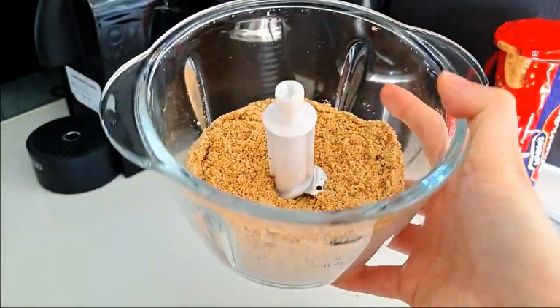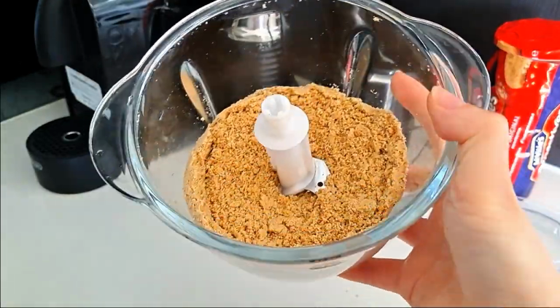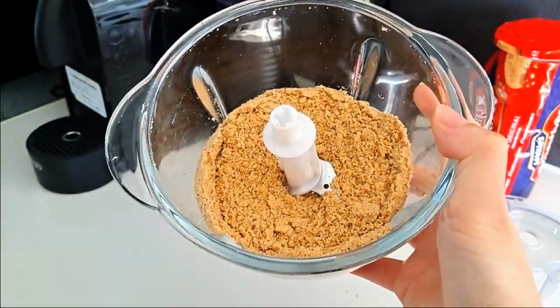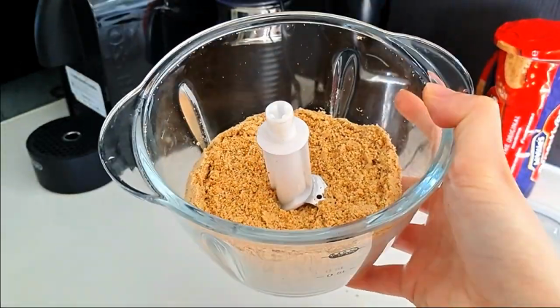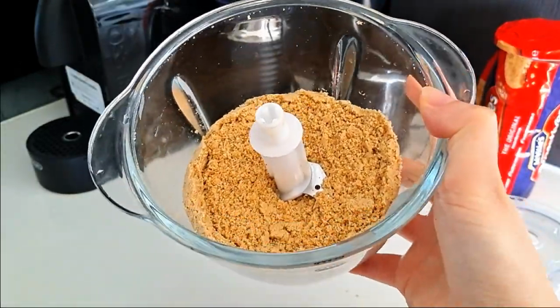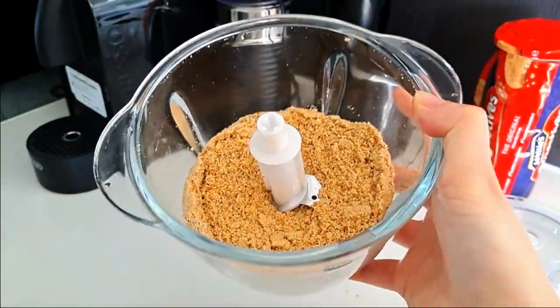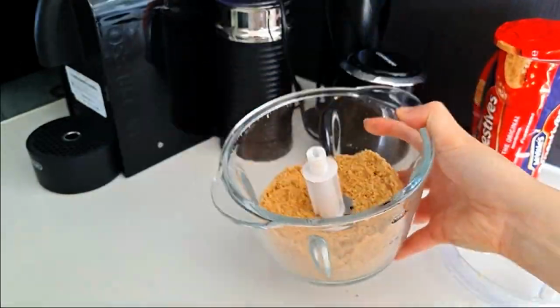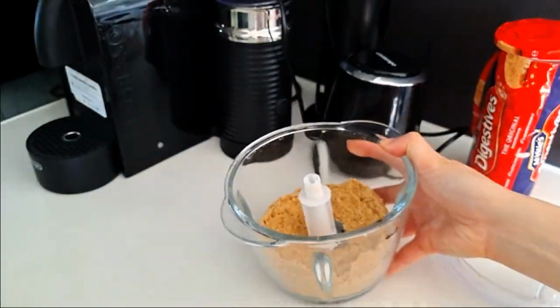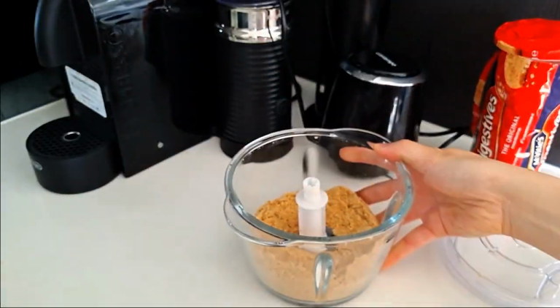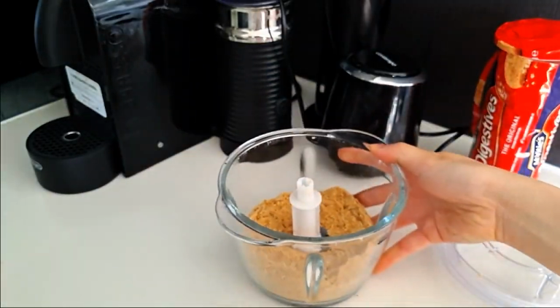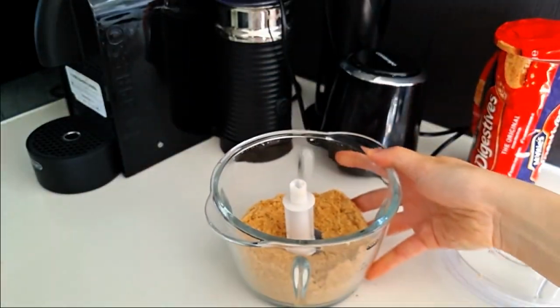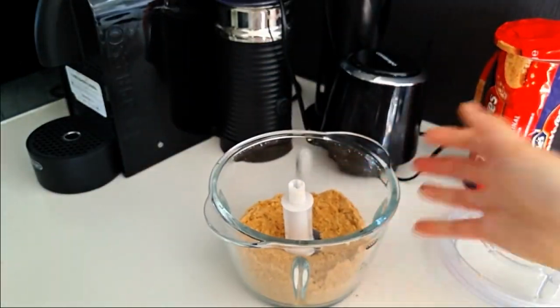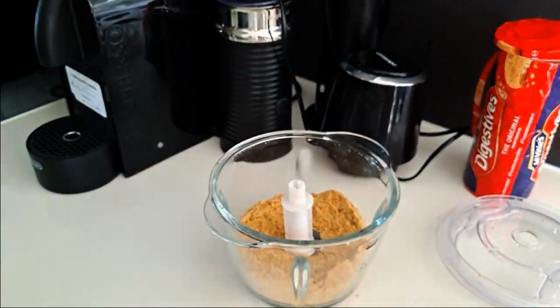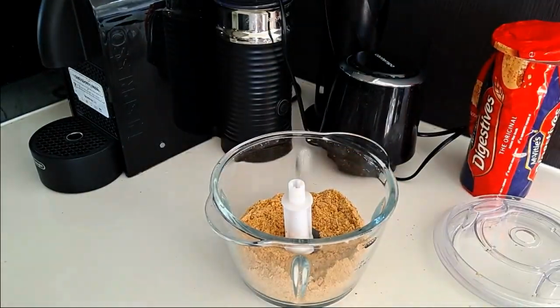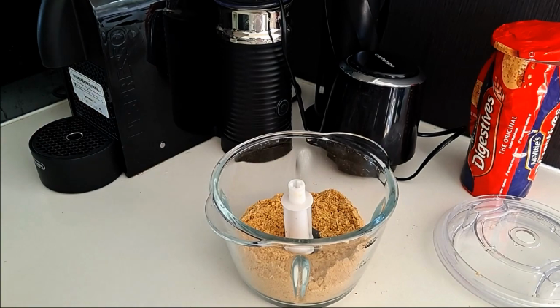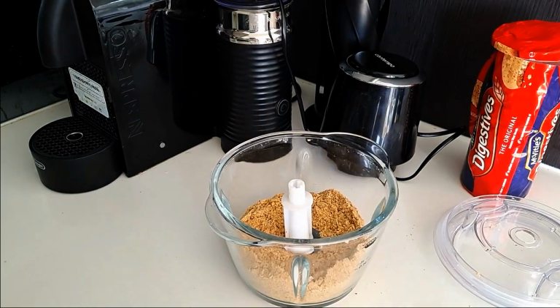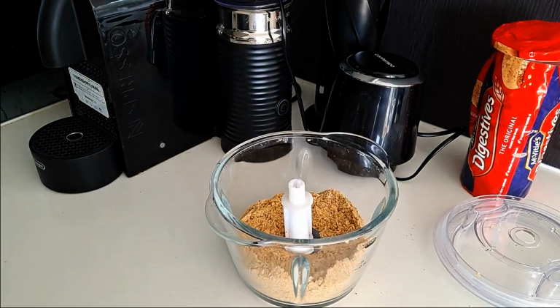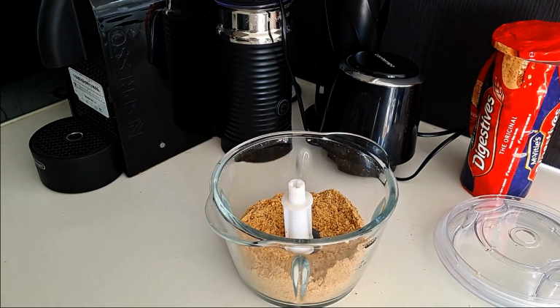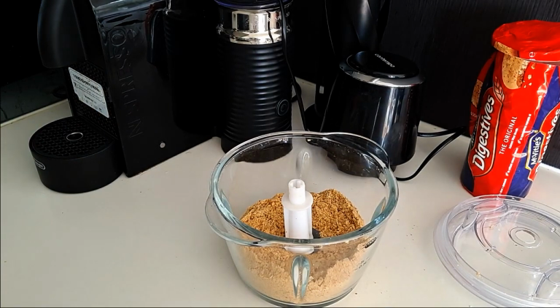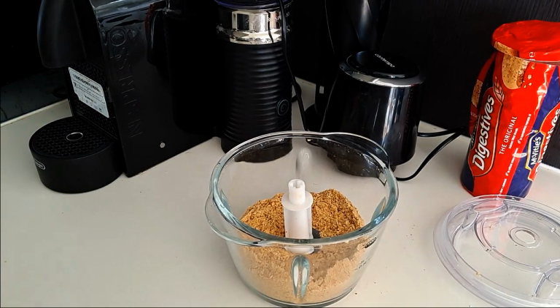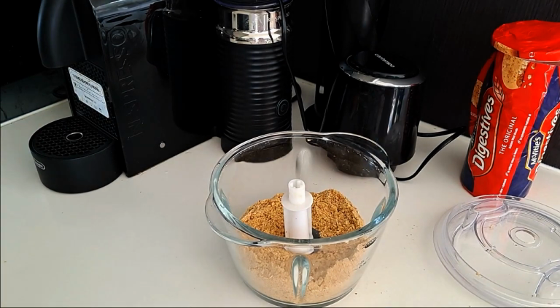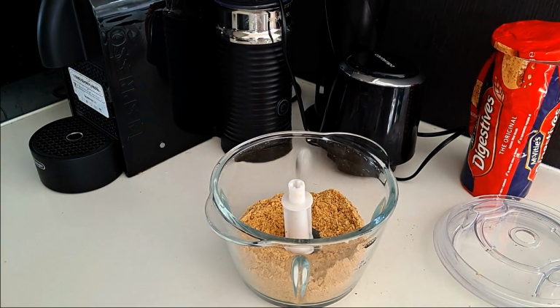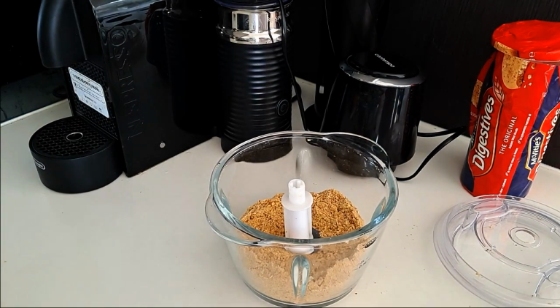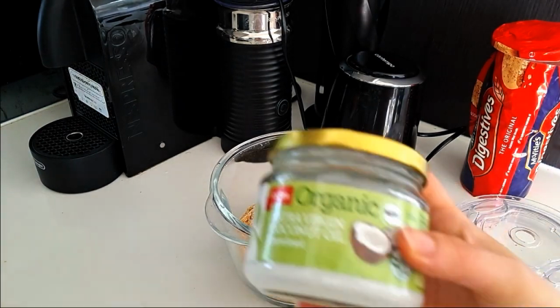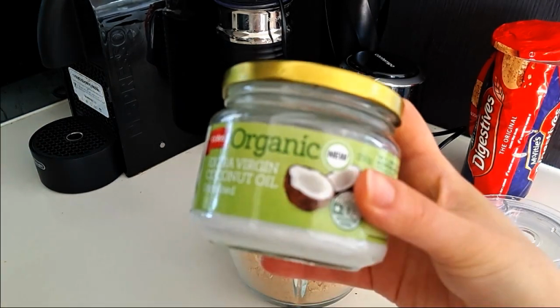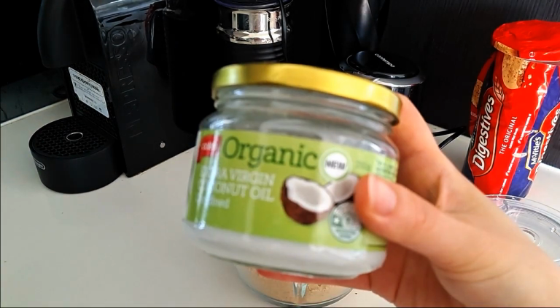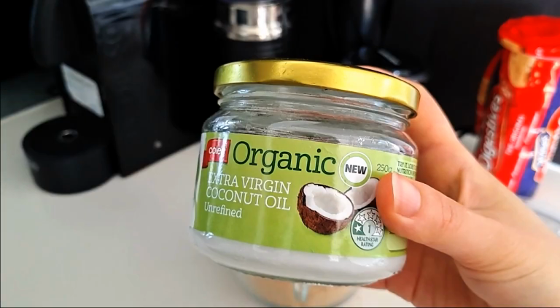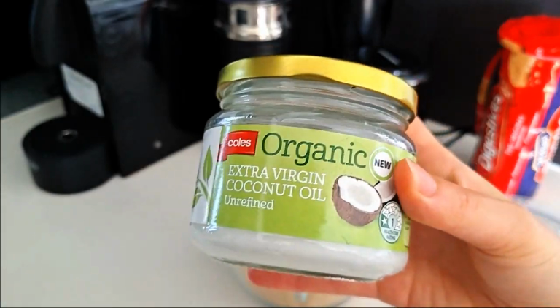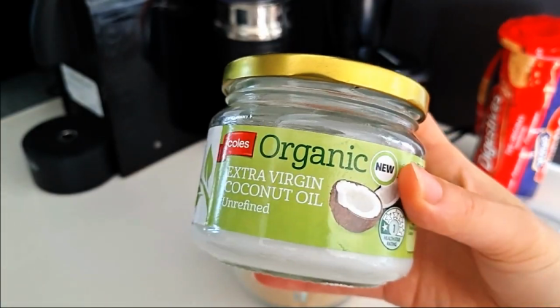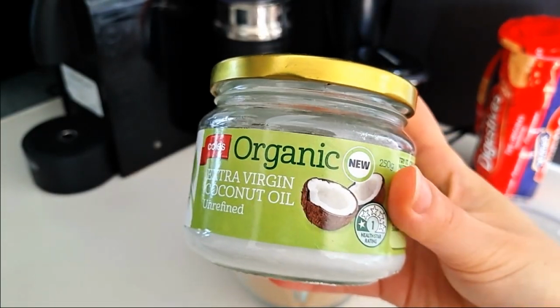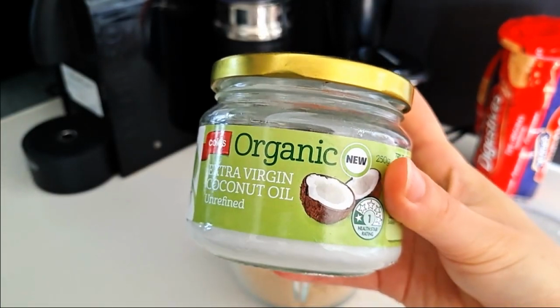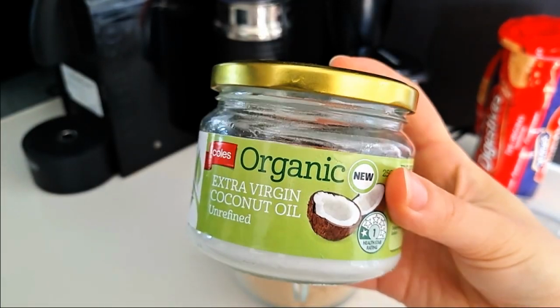Everyone has a different preference for a thicker or thinner base, so adjust accordingly for your own preference.